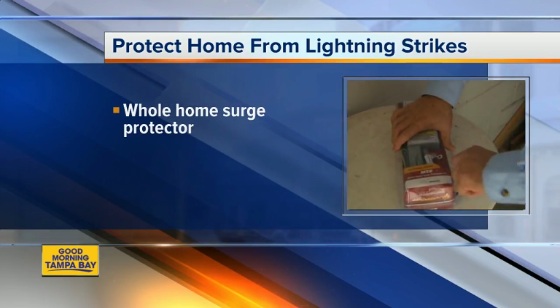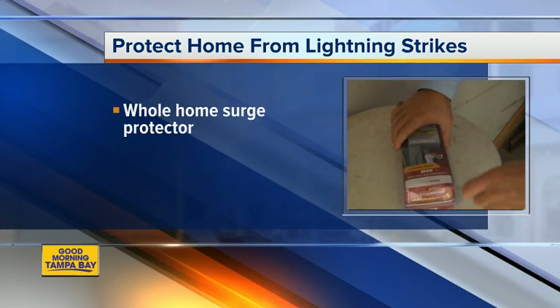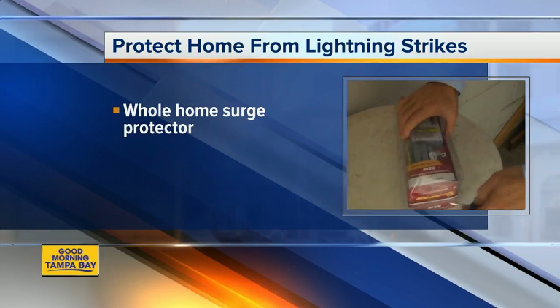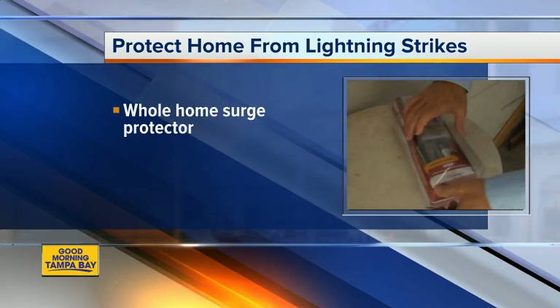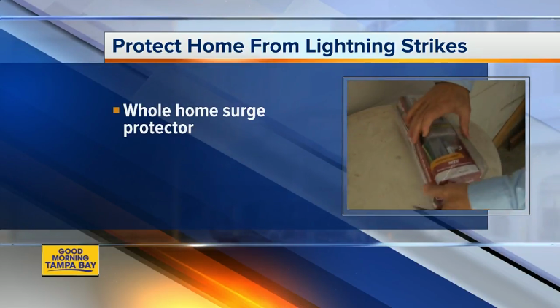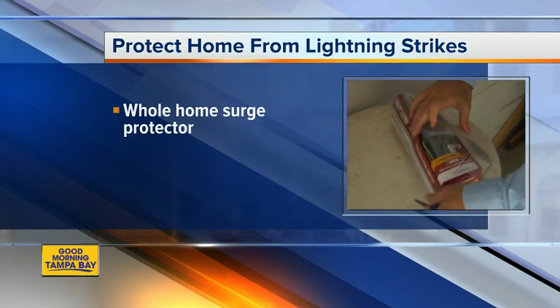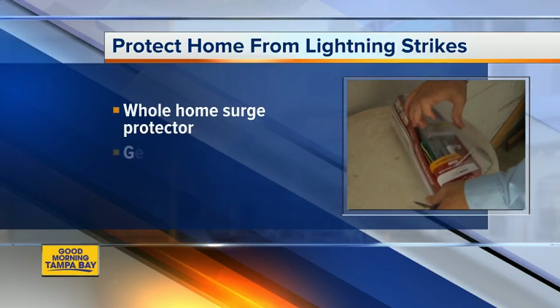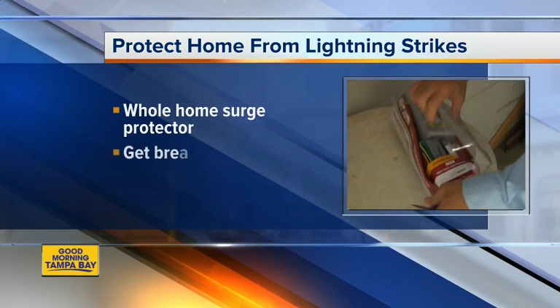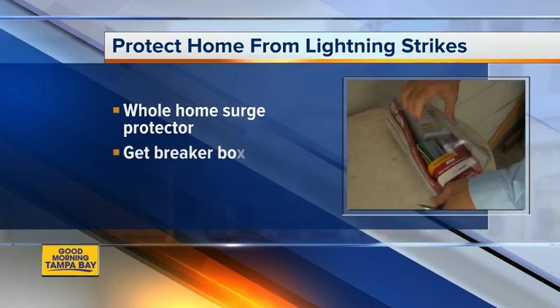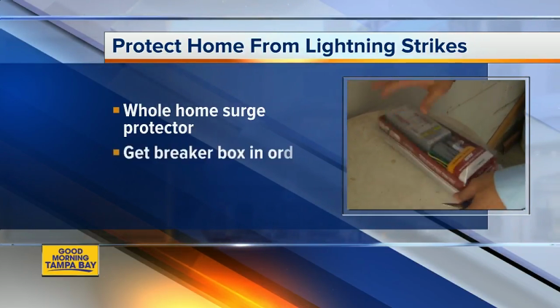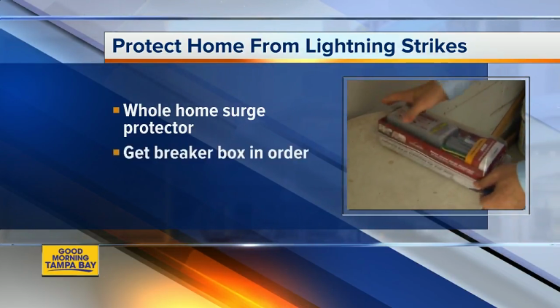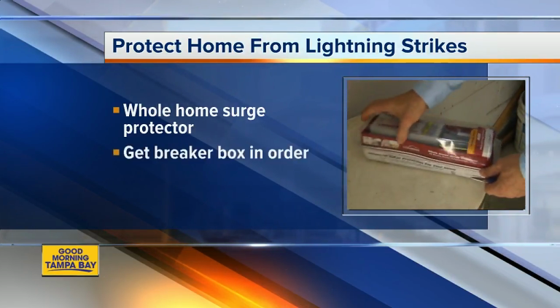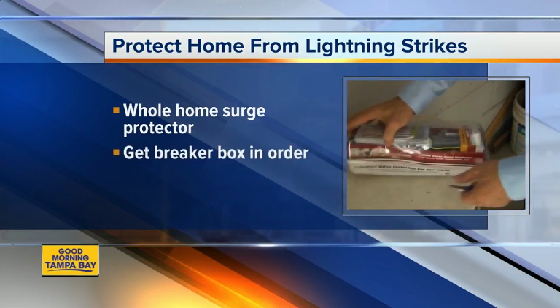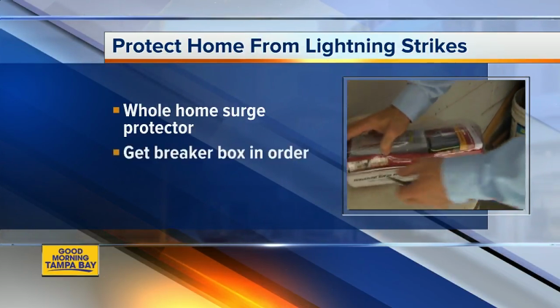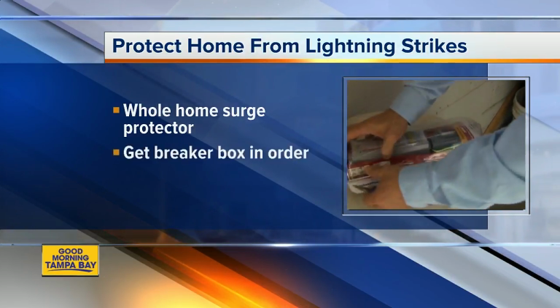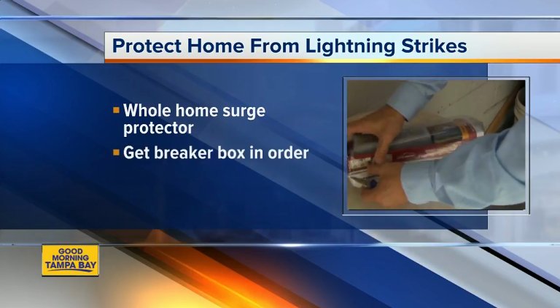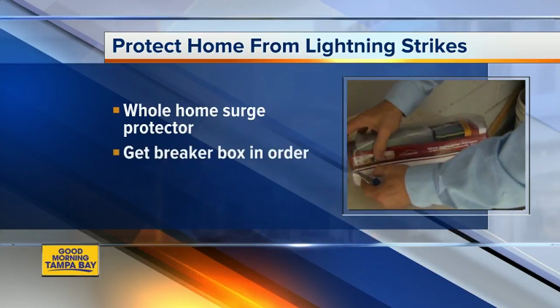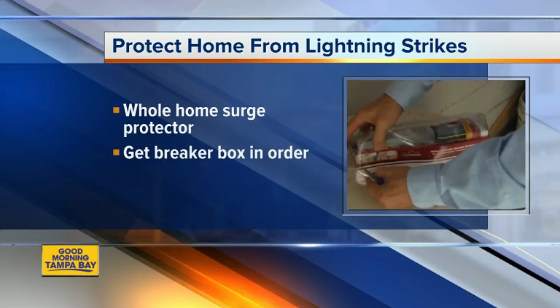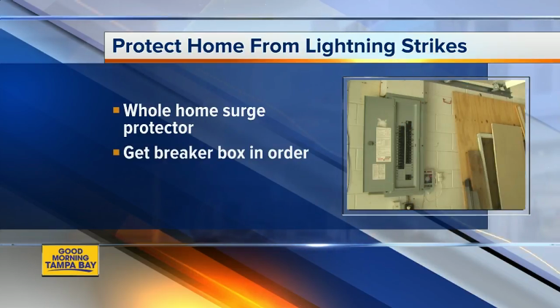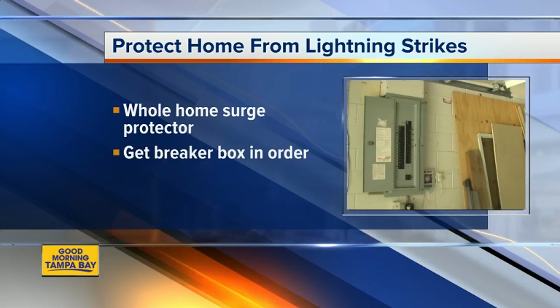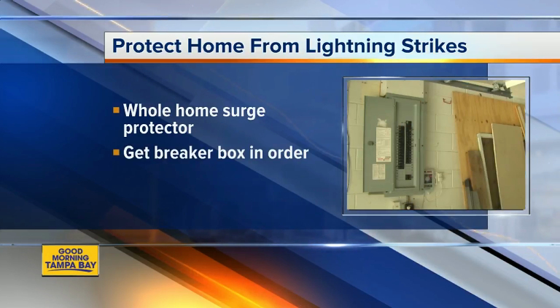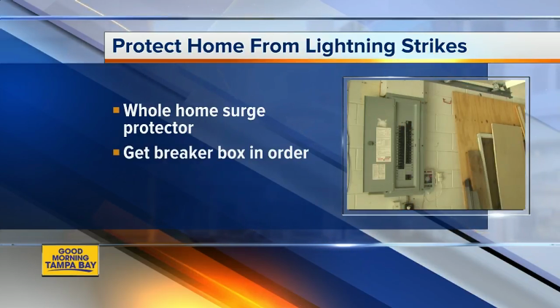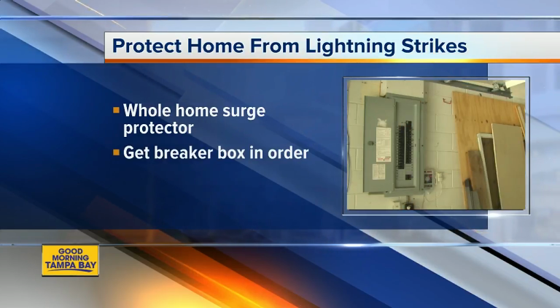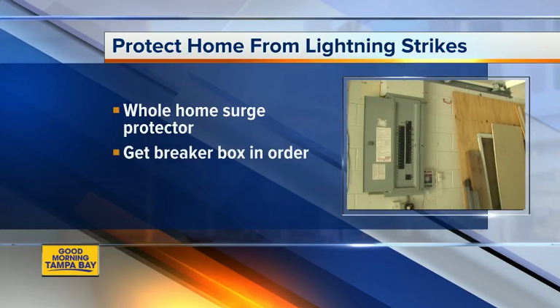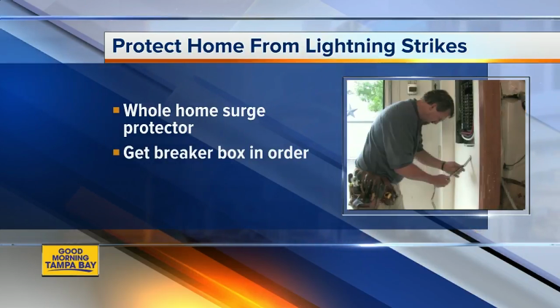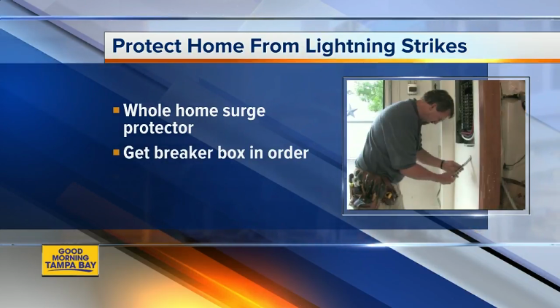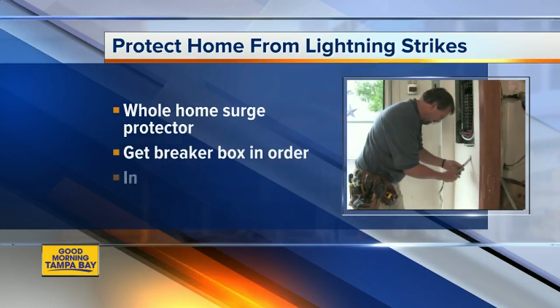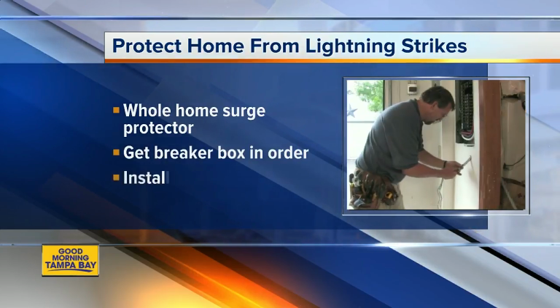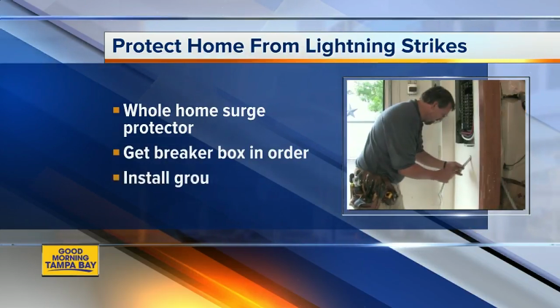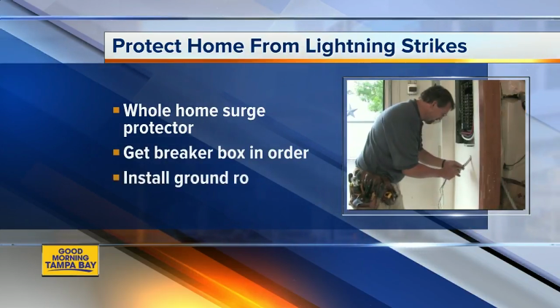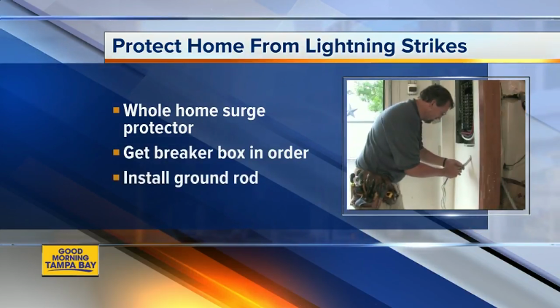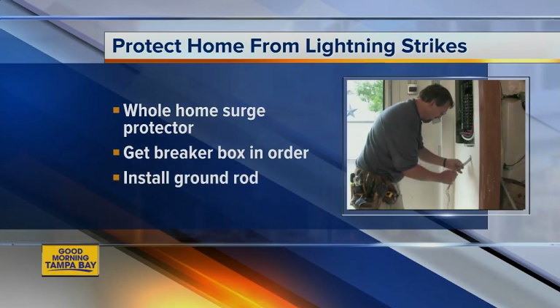You should also make sure that your breaker box is in order and install a ground rod to divert the lightning to the ground.